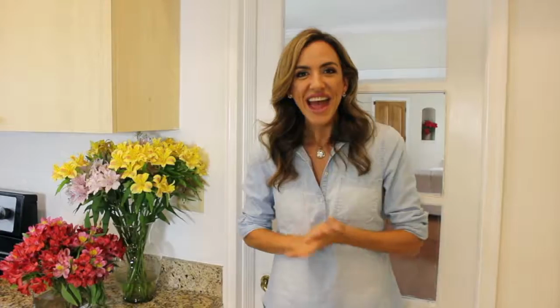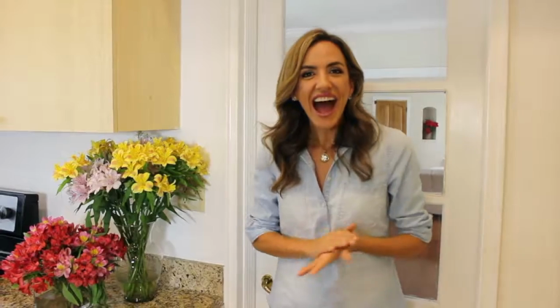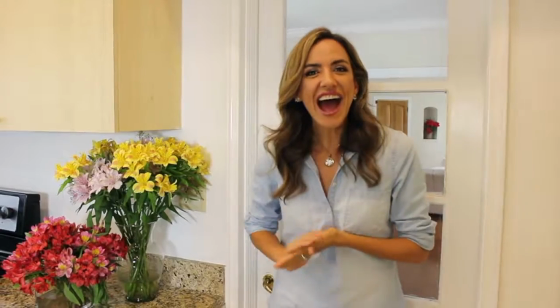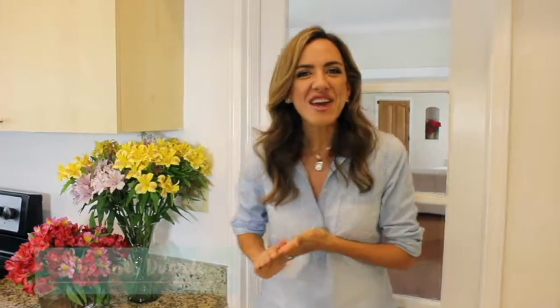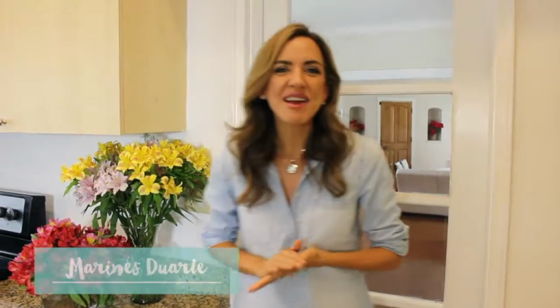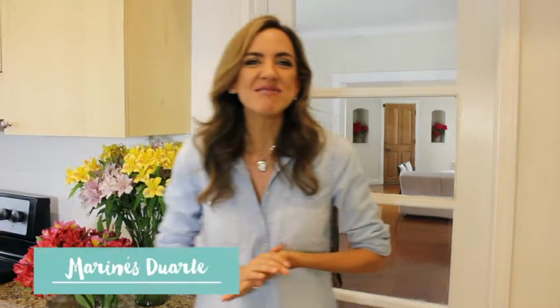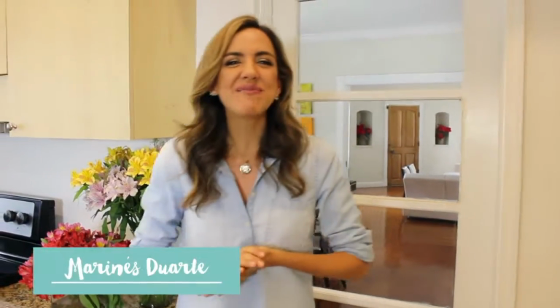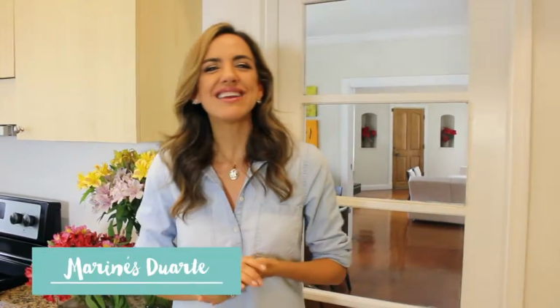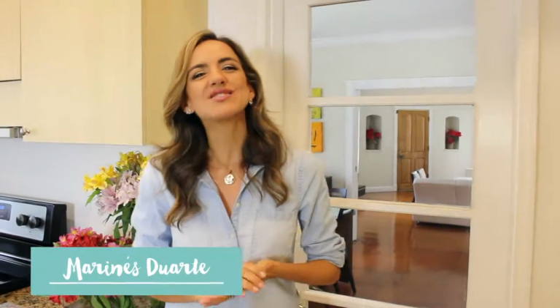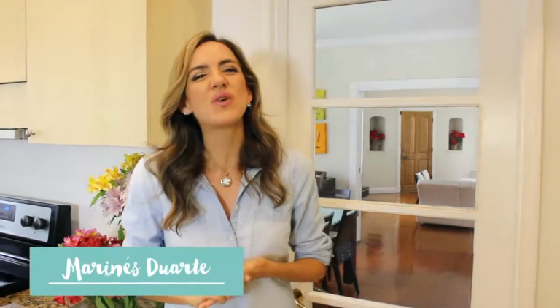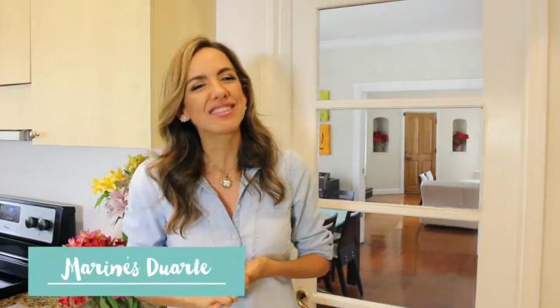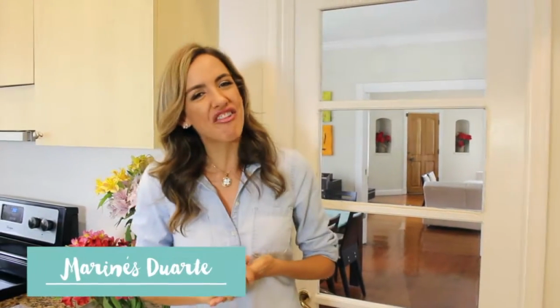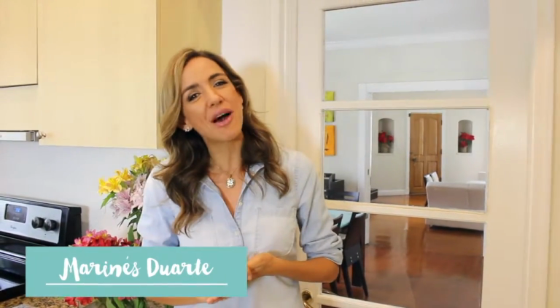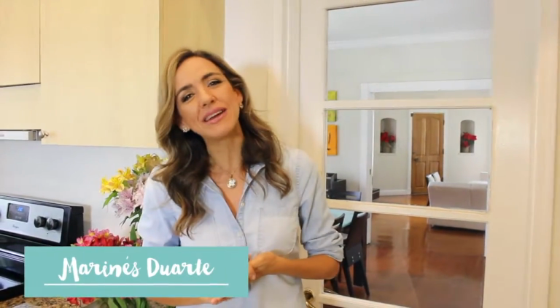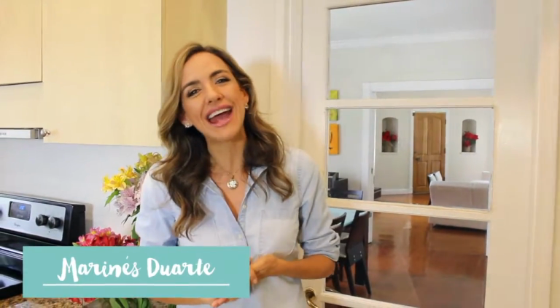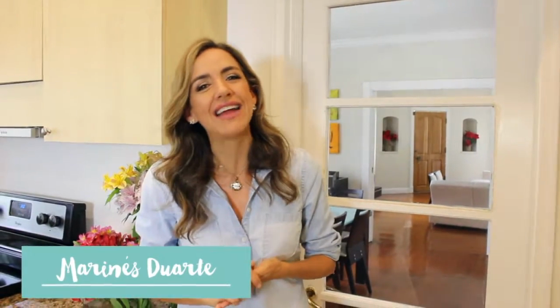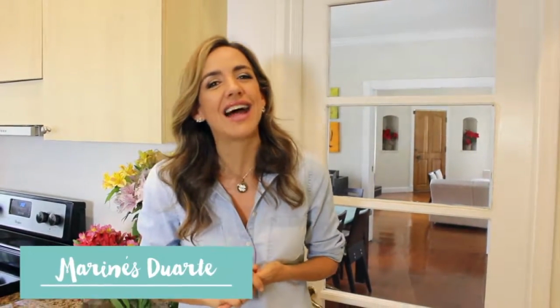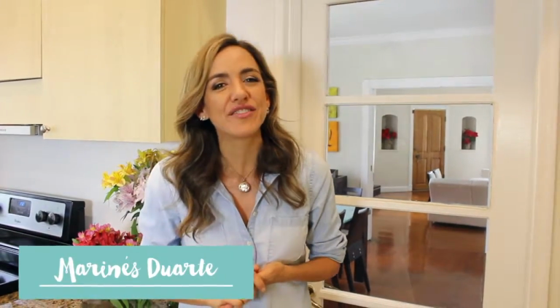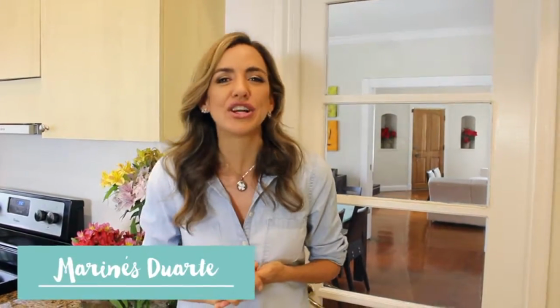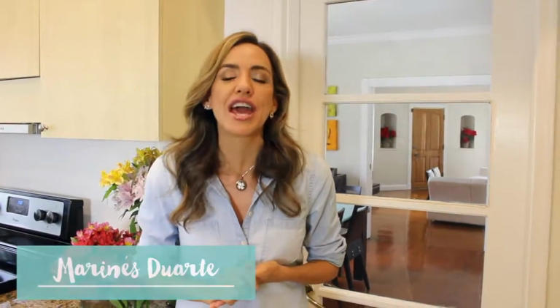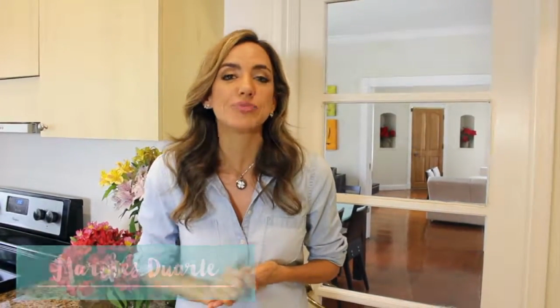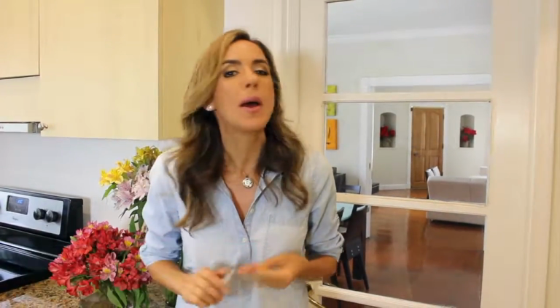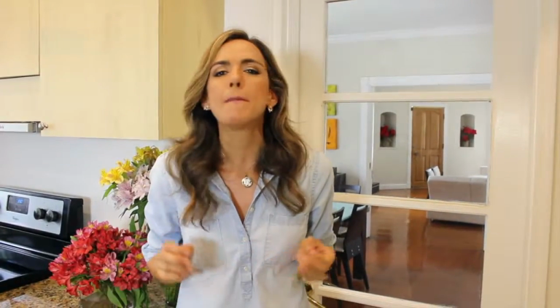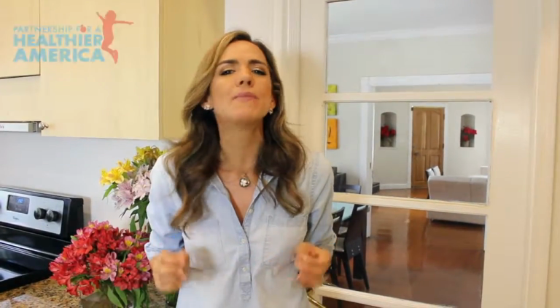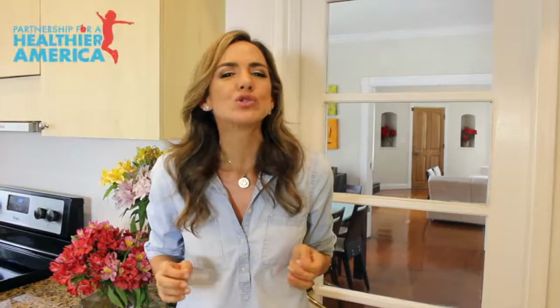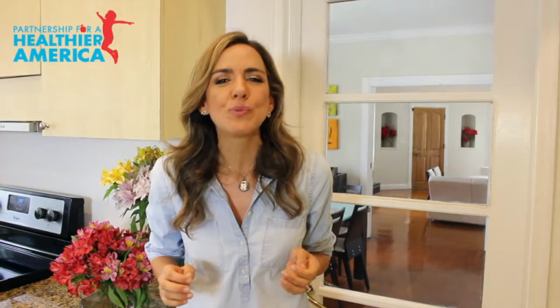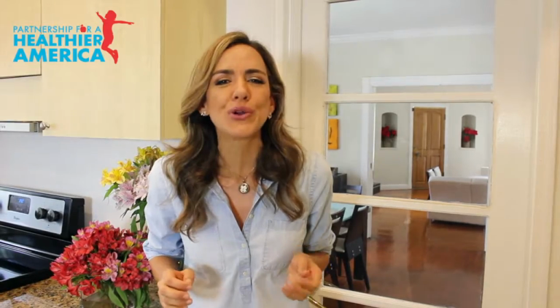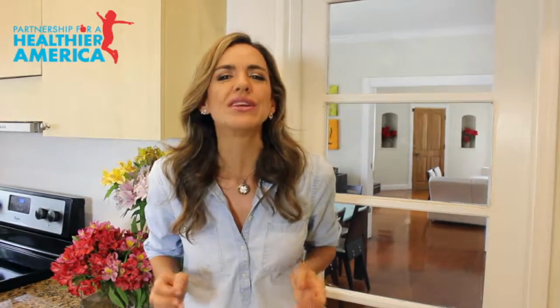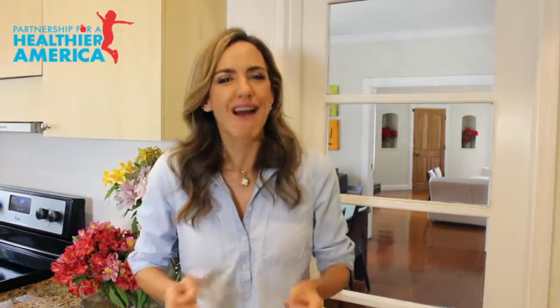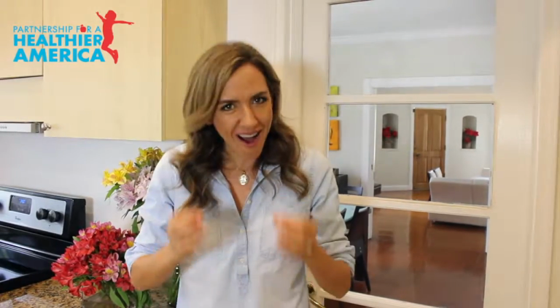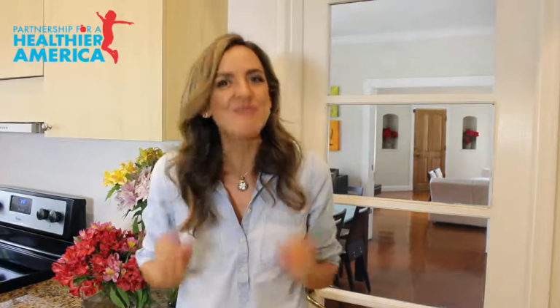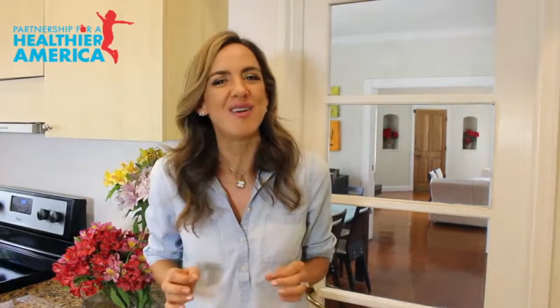Hi, my name is Marinés Duarte, family and lifestyle expert, but most importantly, a mom.